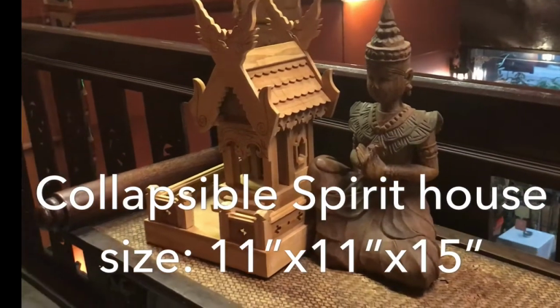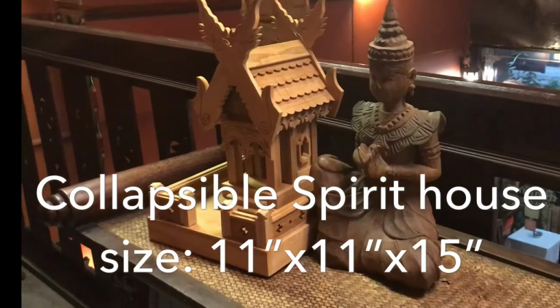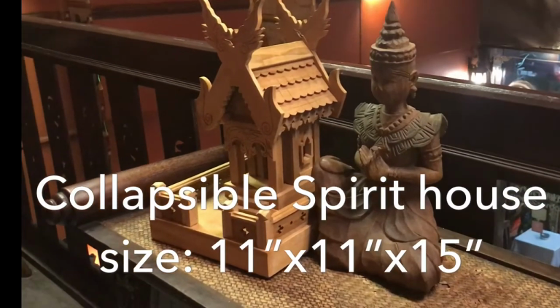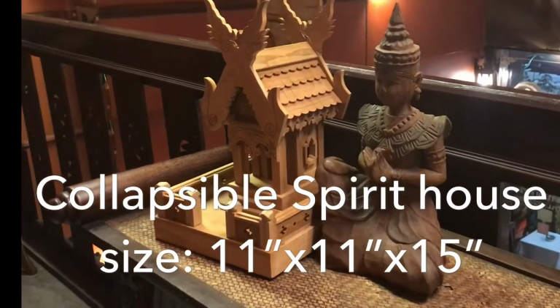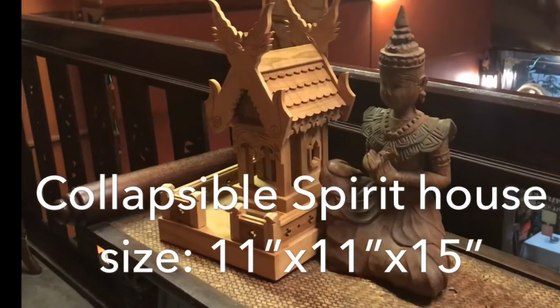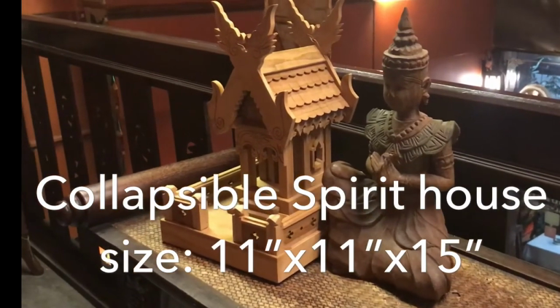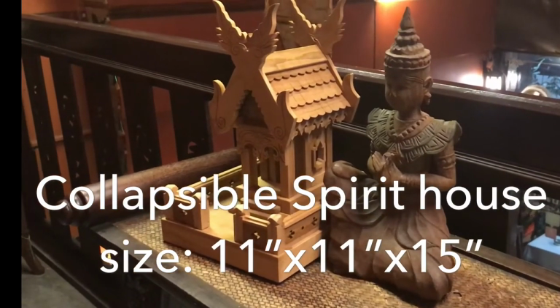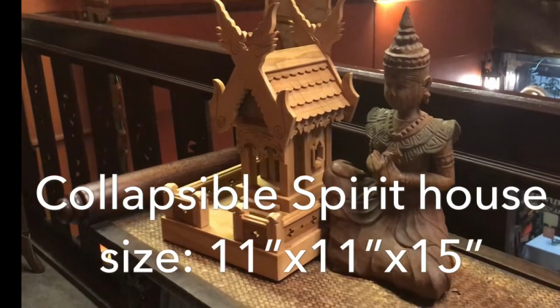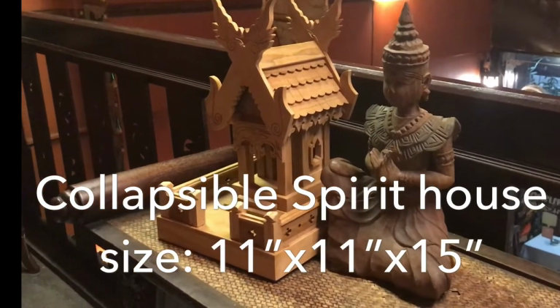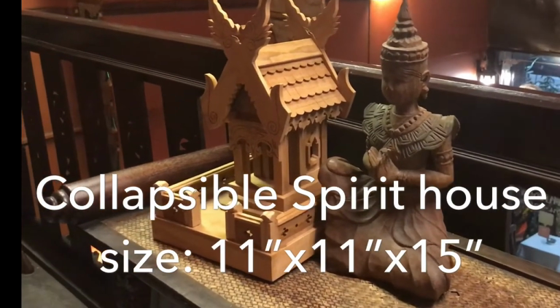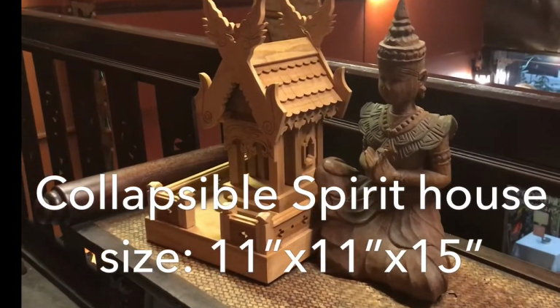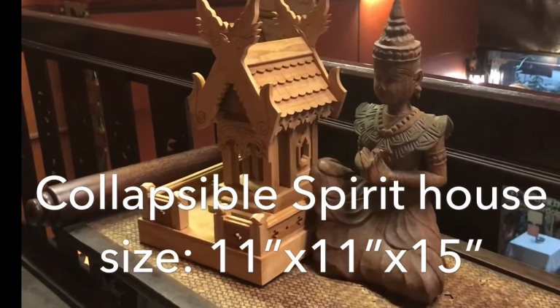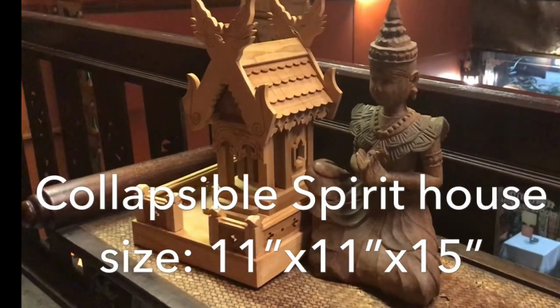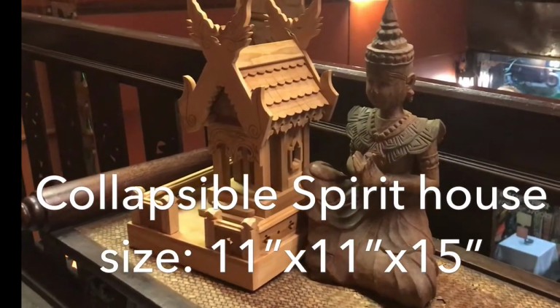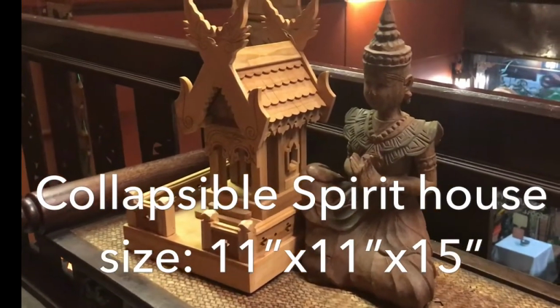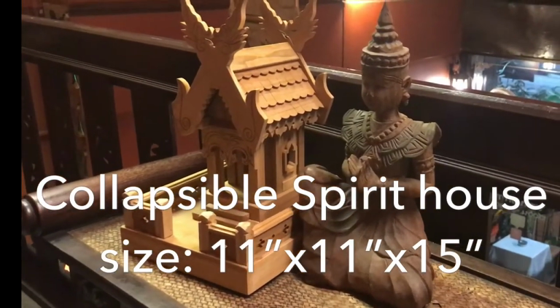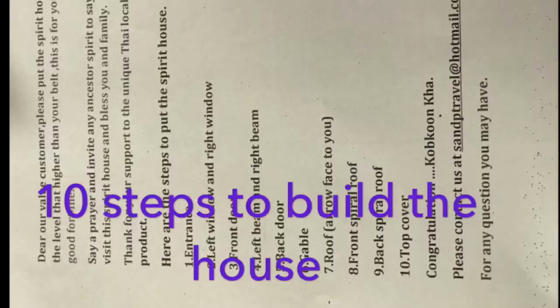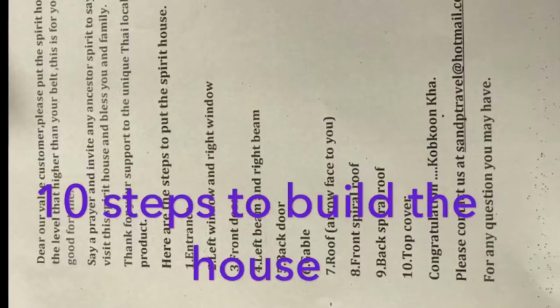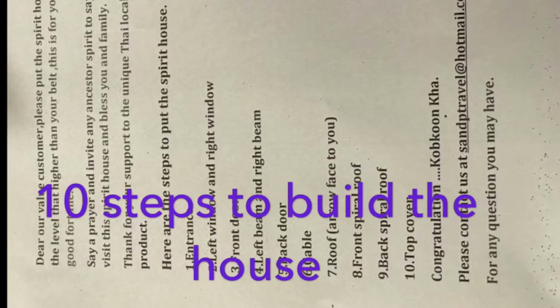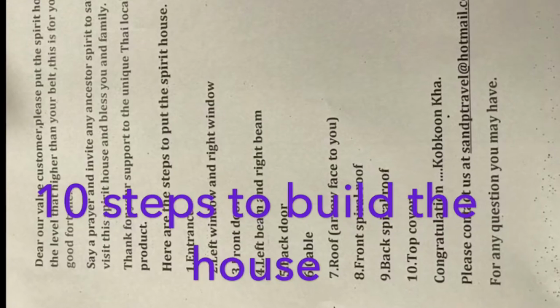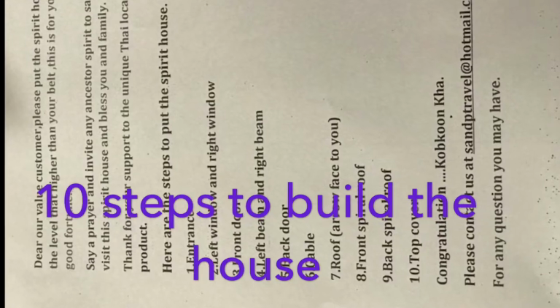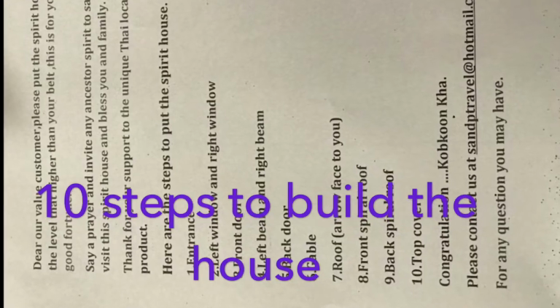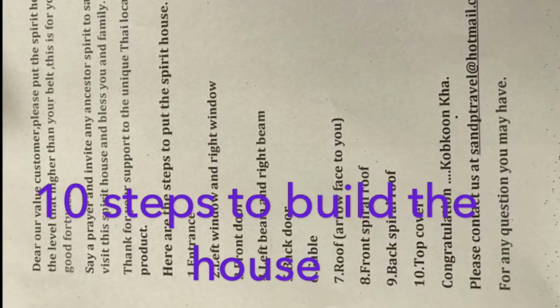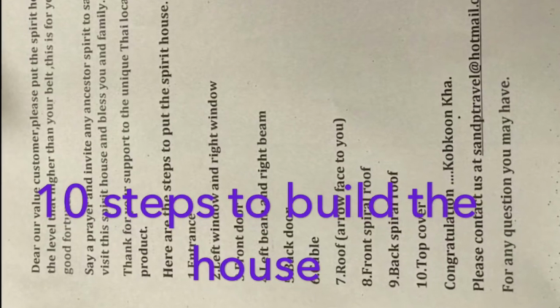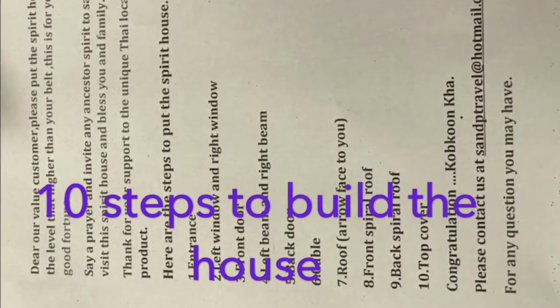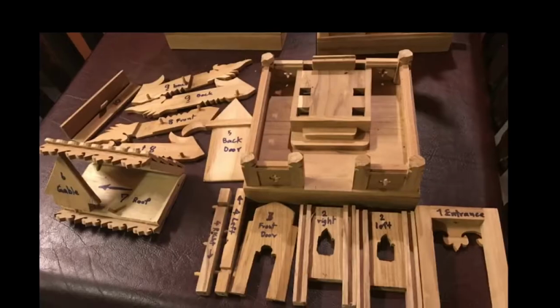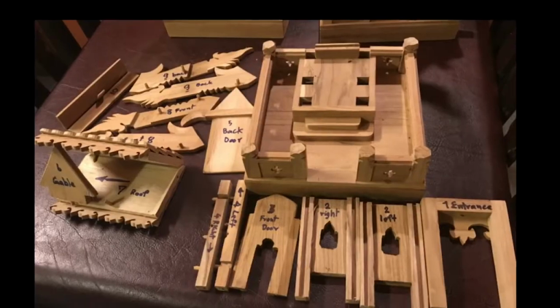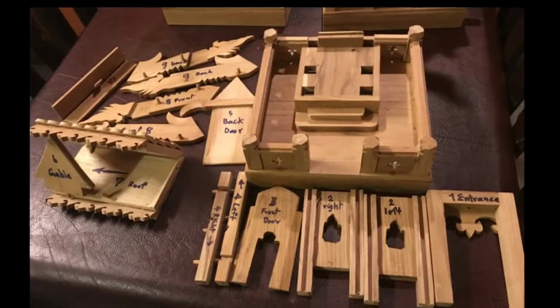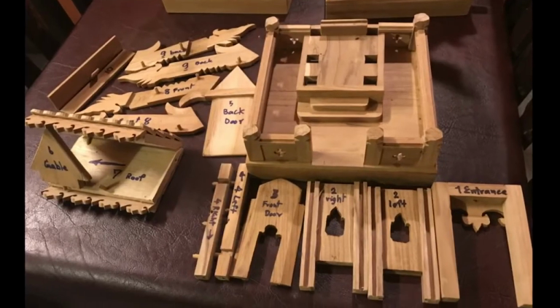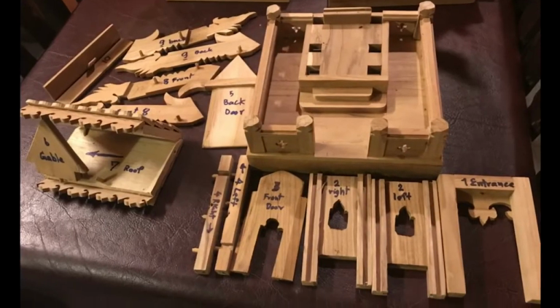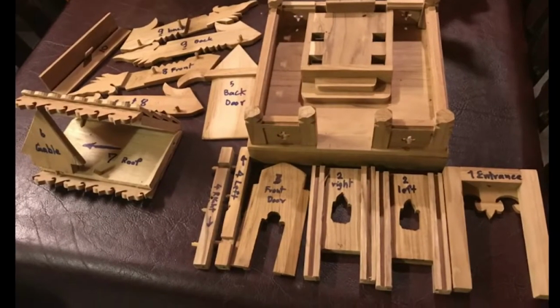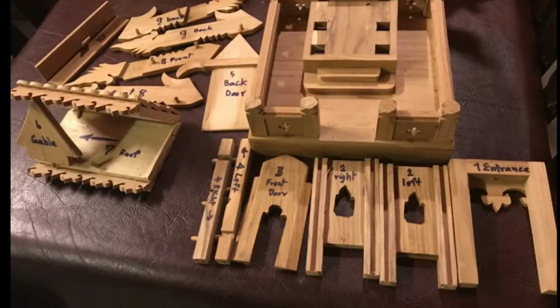Spirit House is a great gift from Thailand. There are 10 steps to build a spirit house.